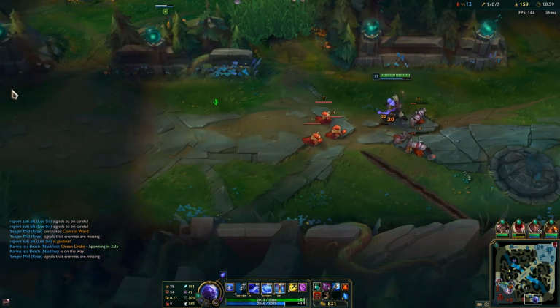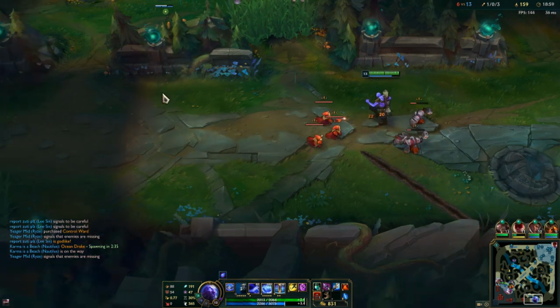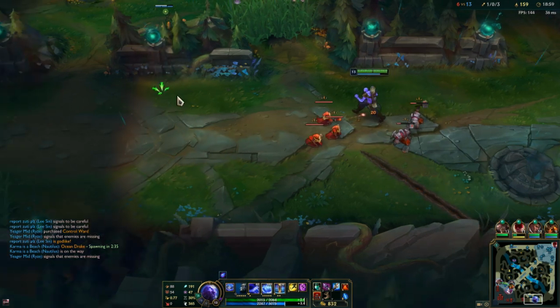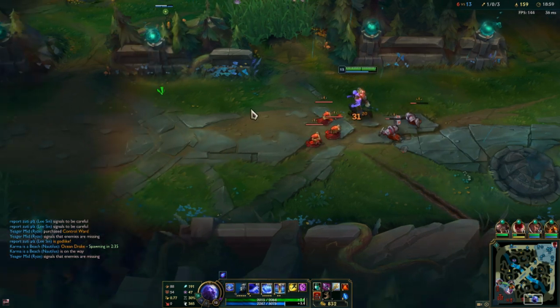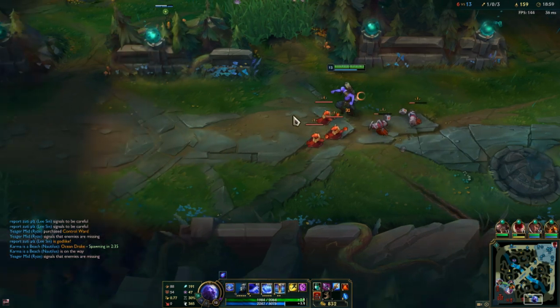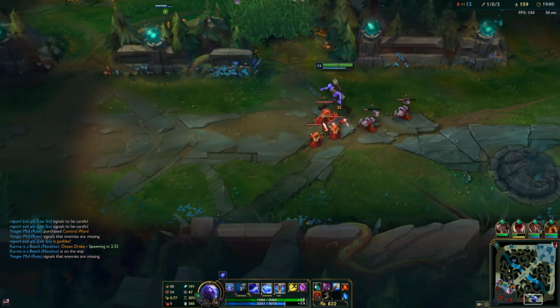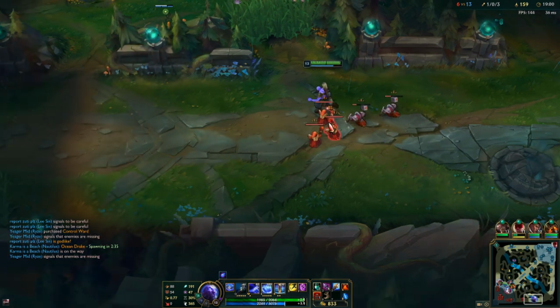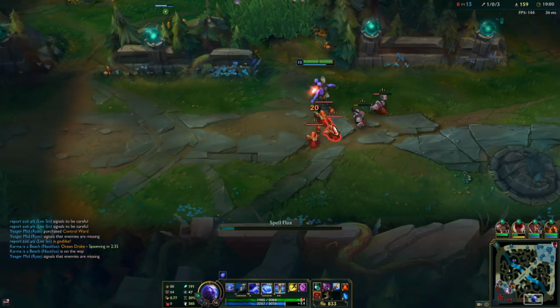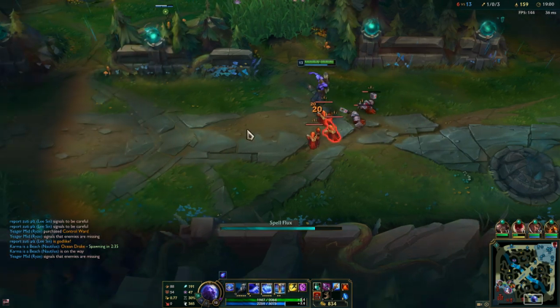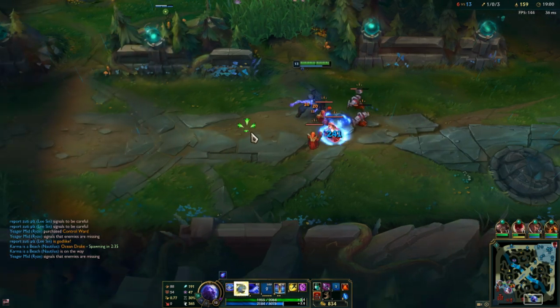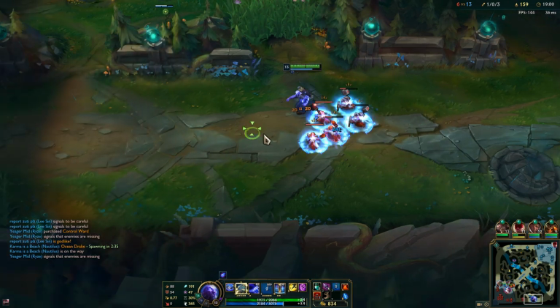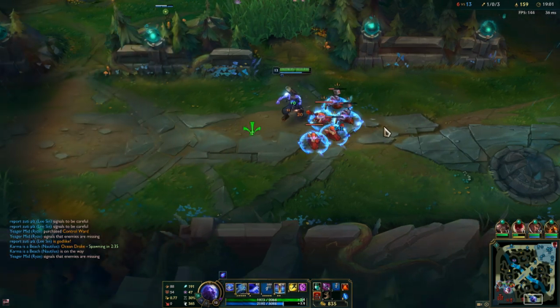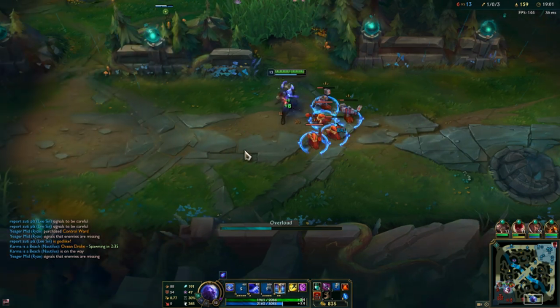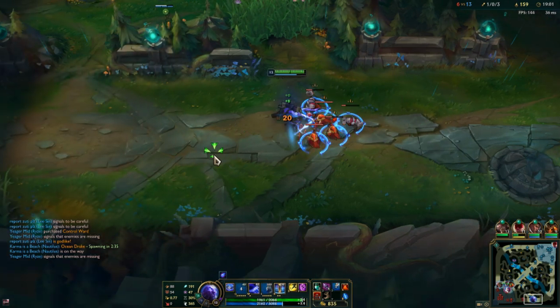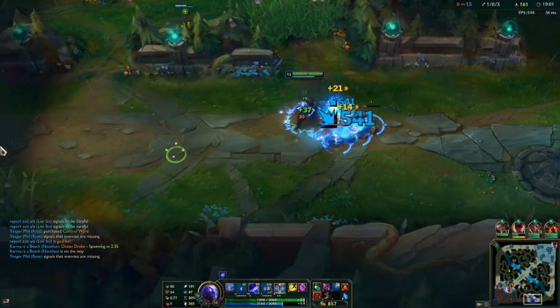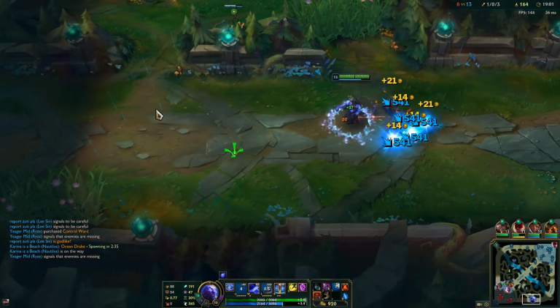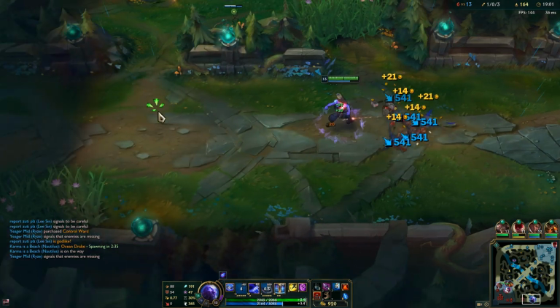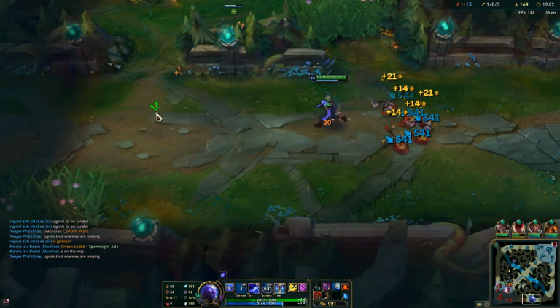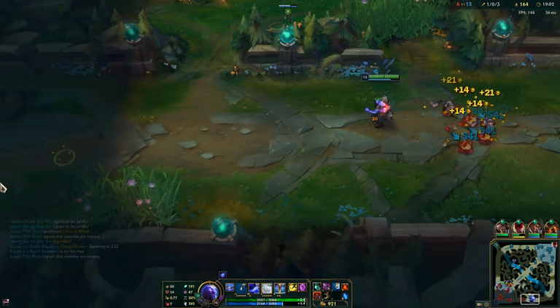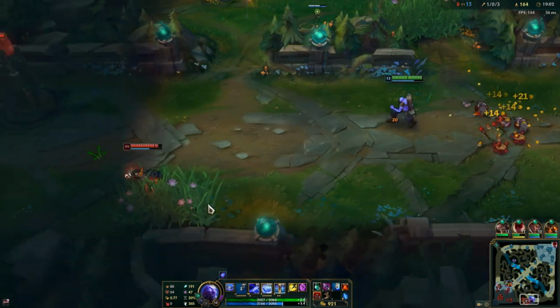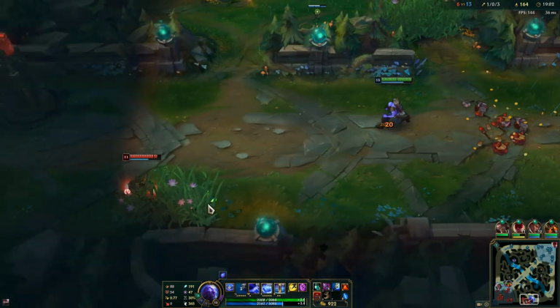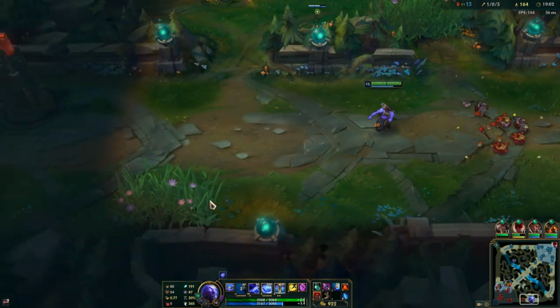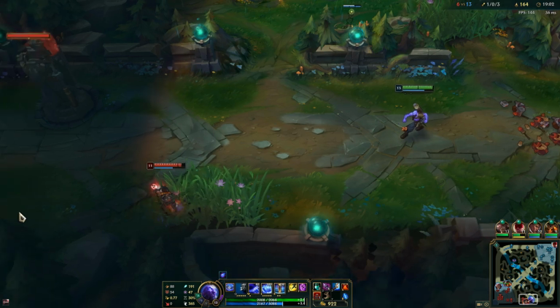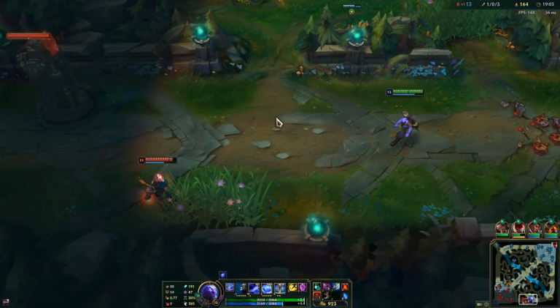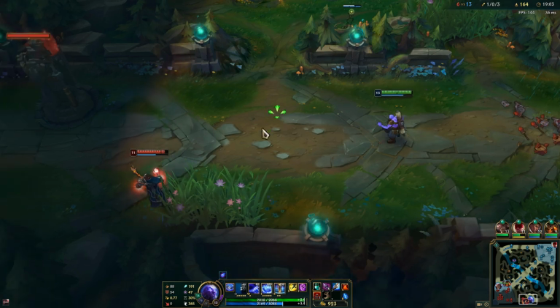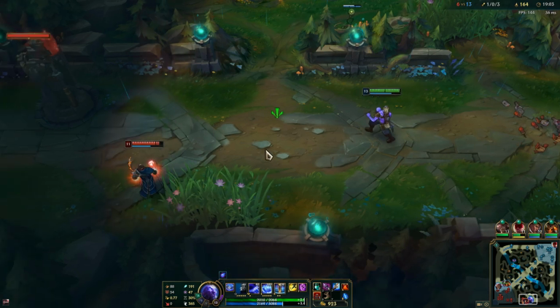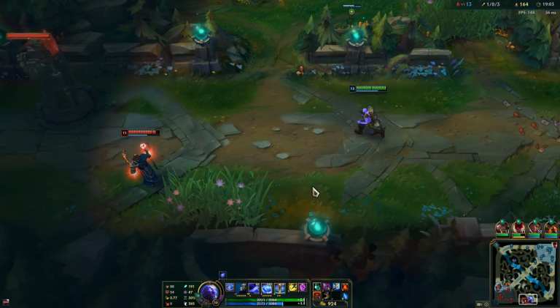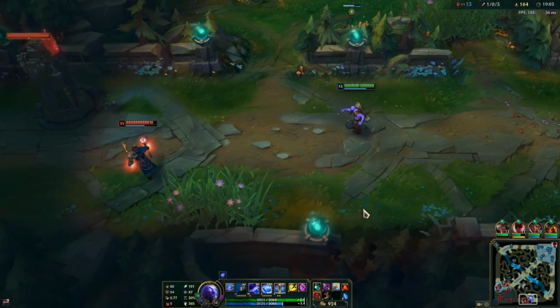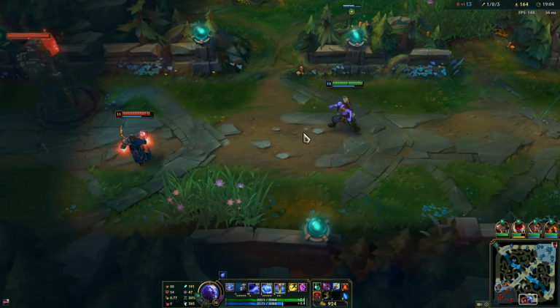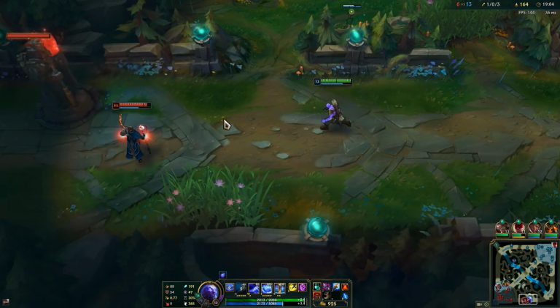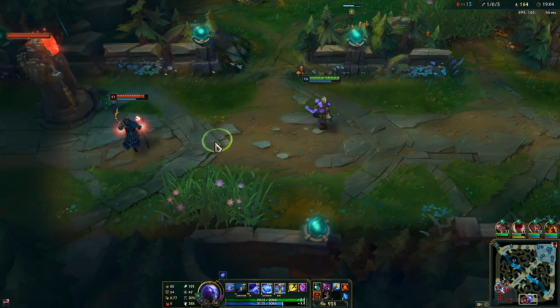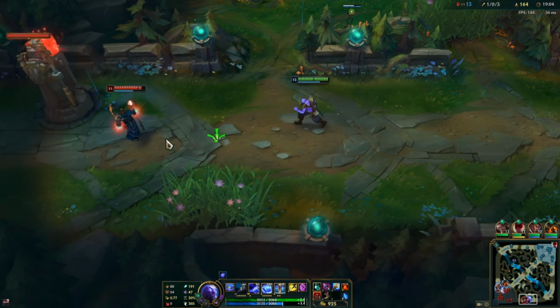Stay here and push this wave — spread flux to all of the minions and then Q. This is an easy way to waveclear.